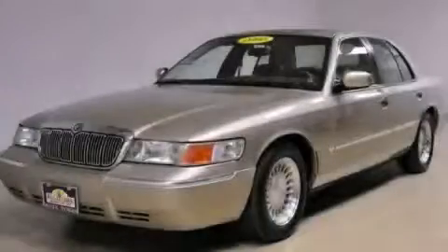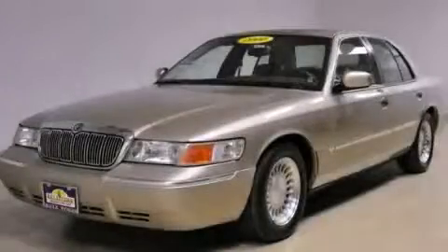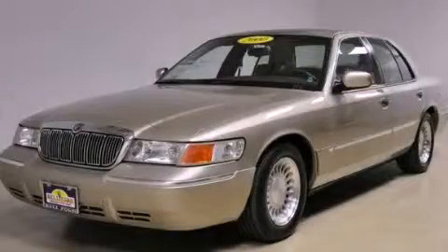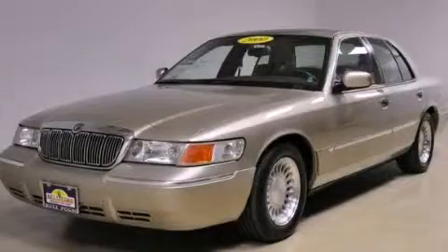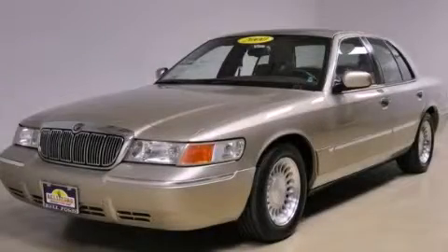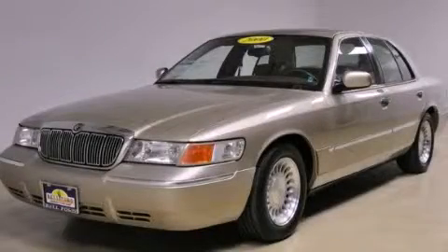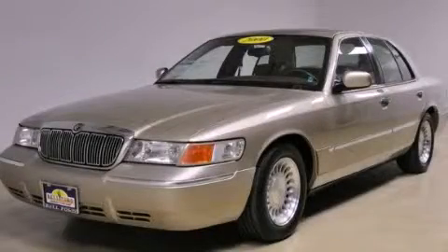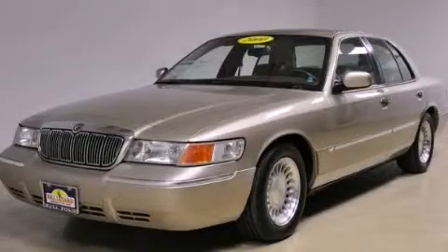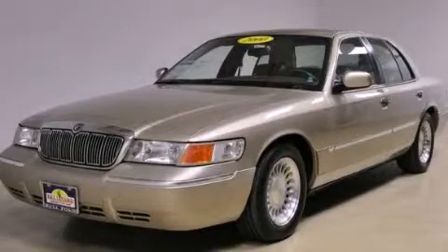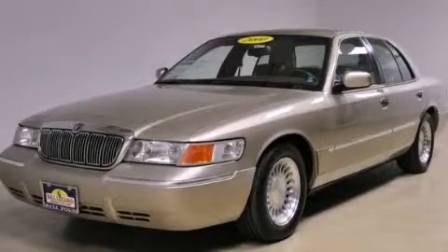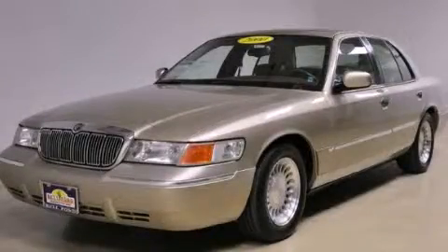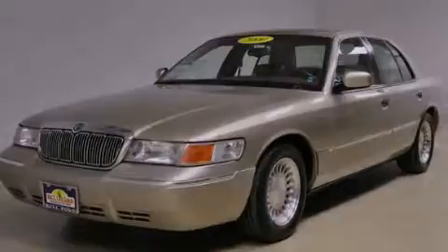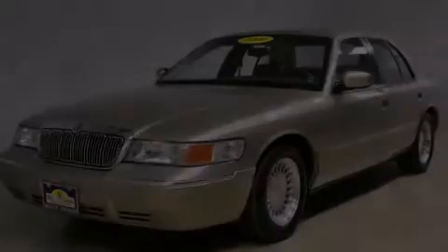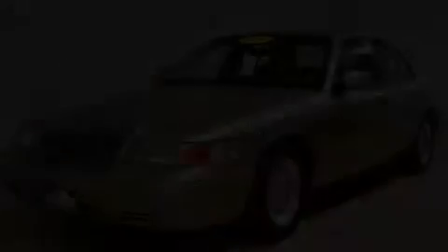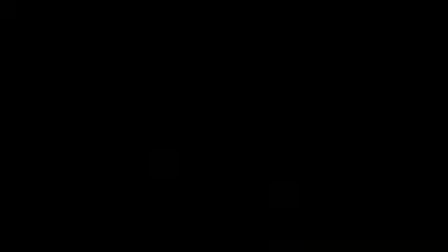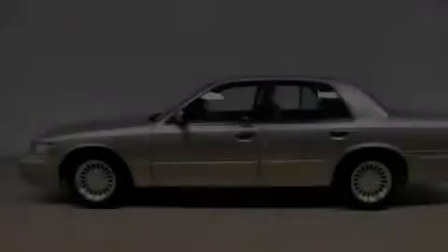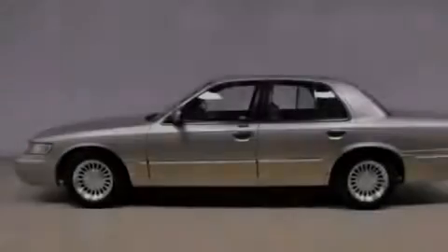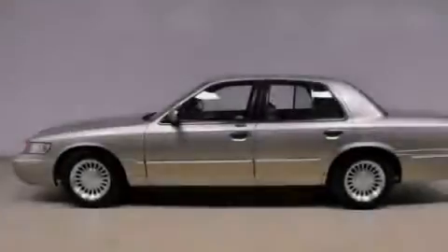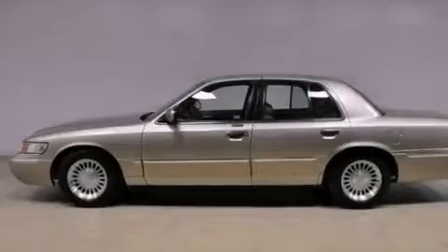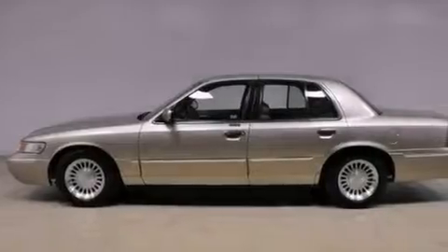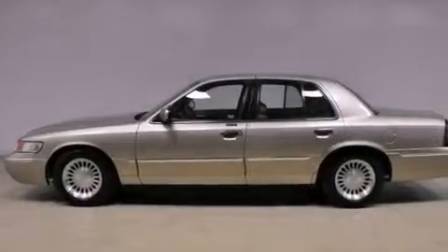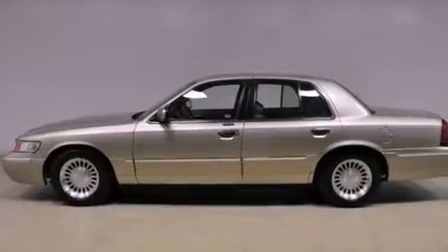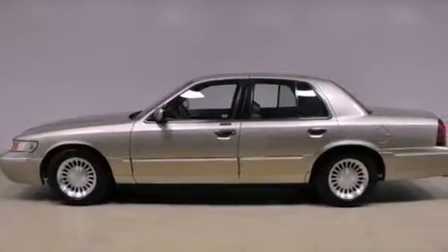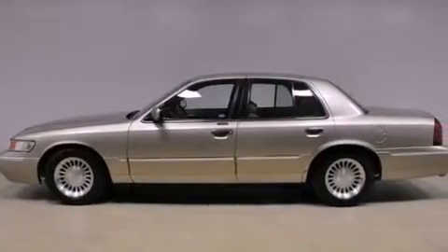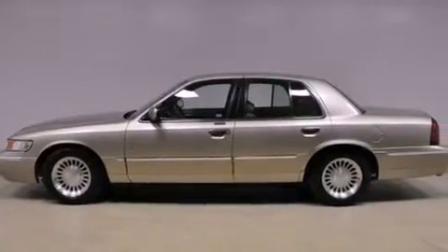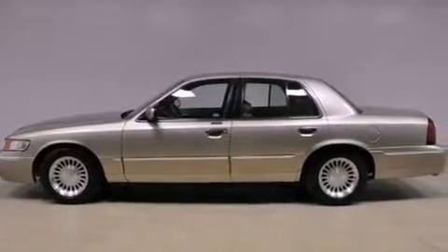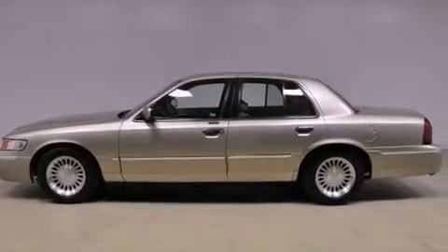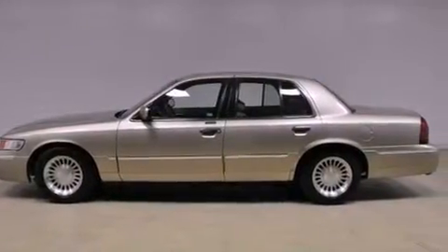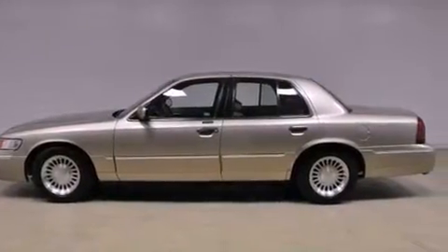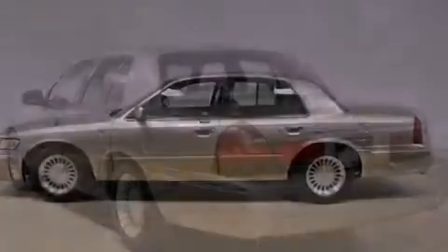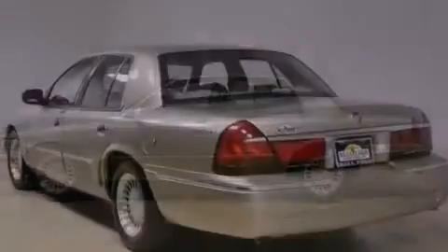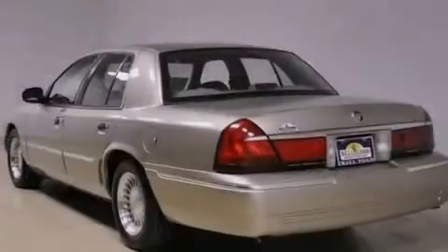This is a 2000 Mercury Grand Marquis. It features a 4.6-liter, eight-cylinder engine and an automatic transmission.